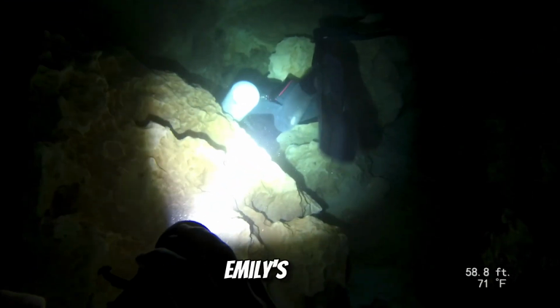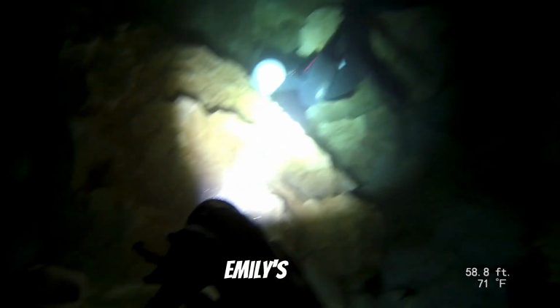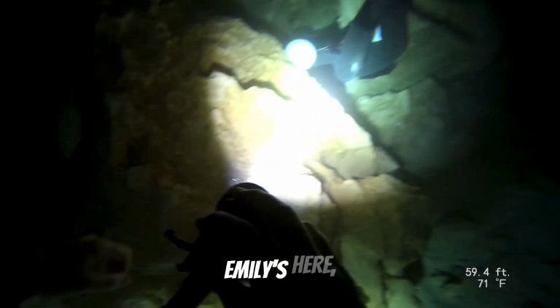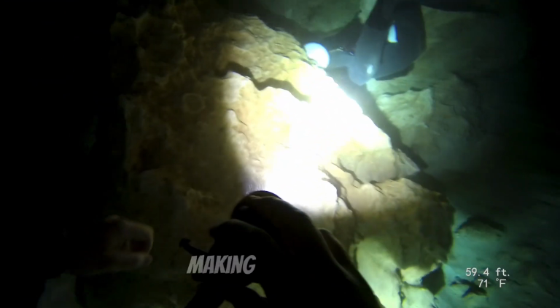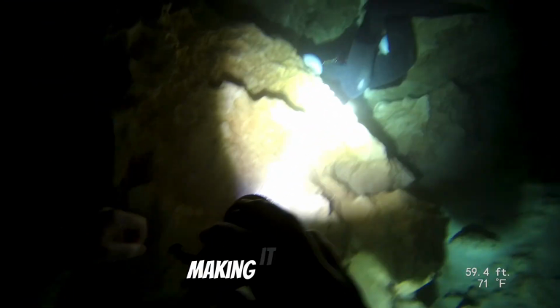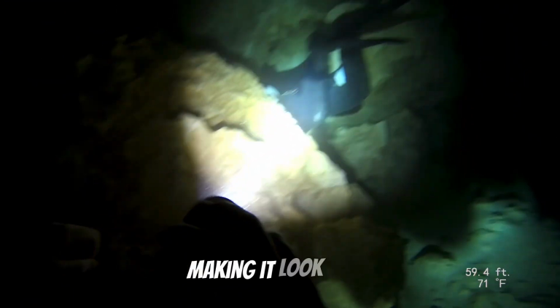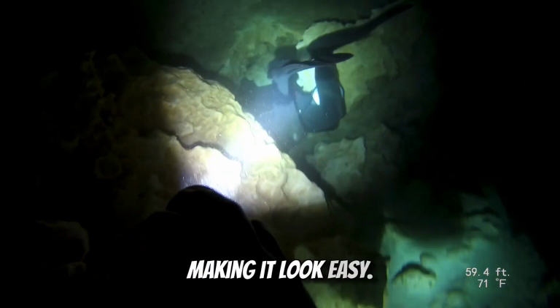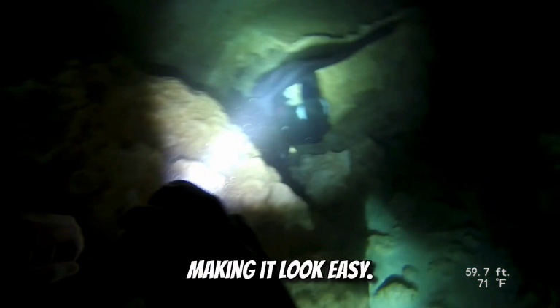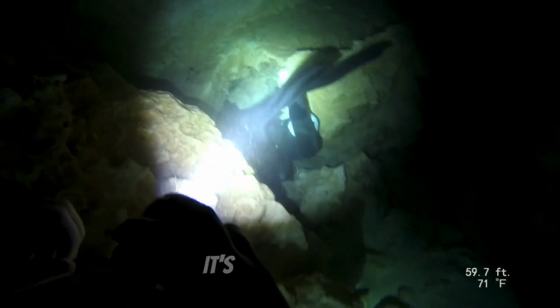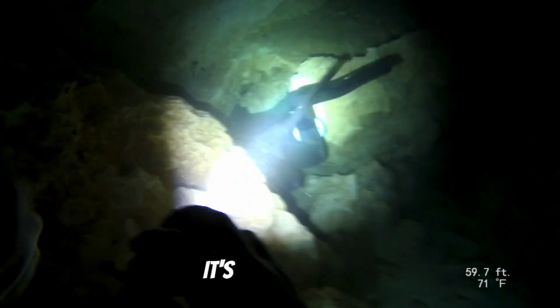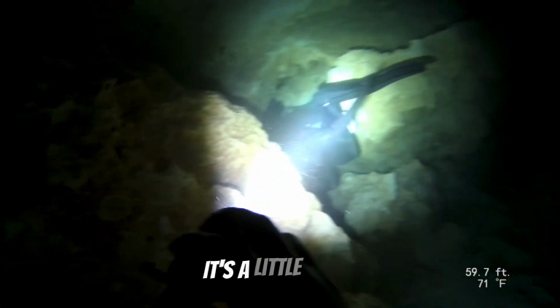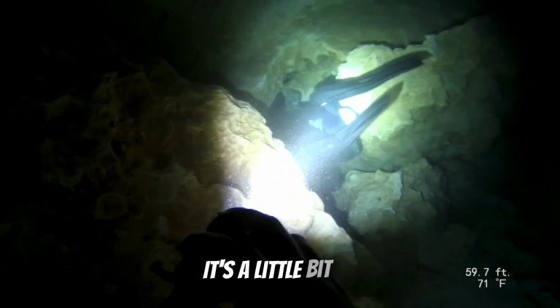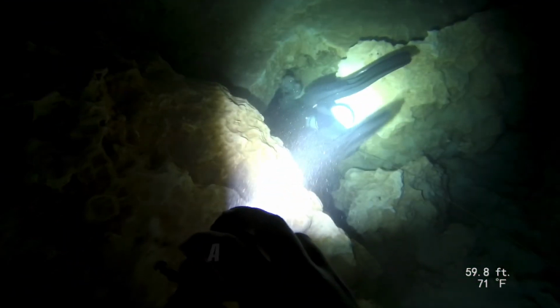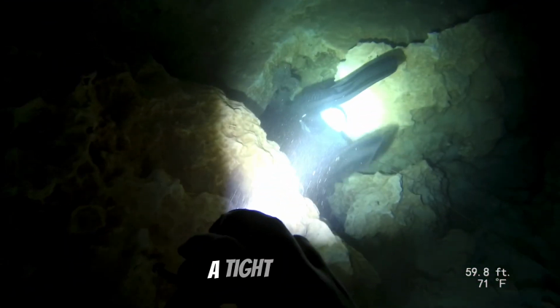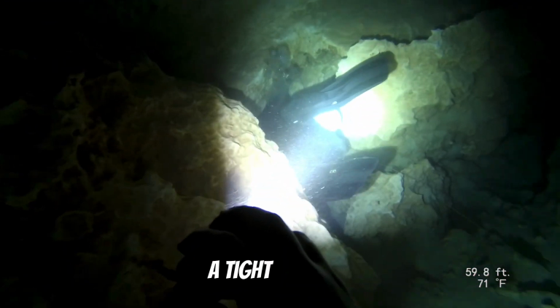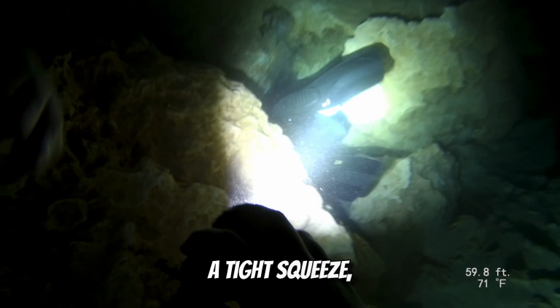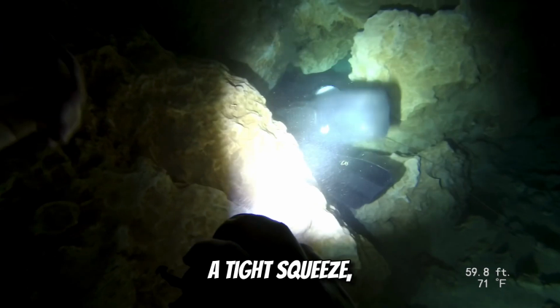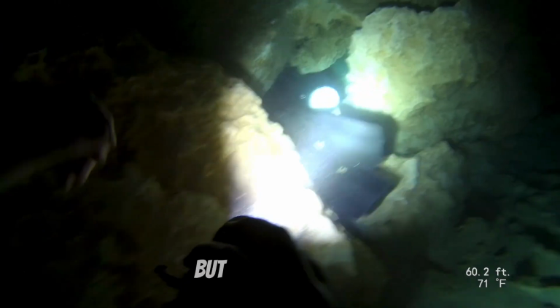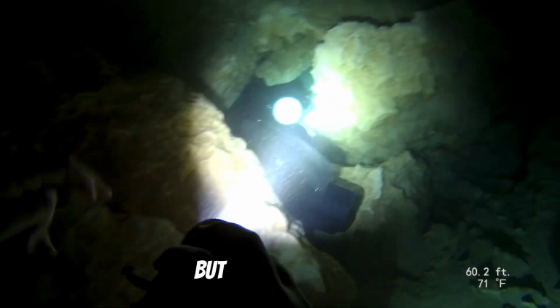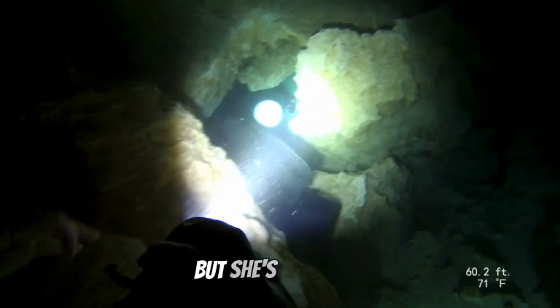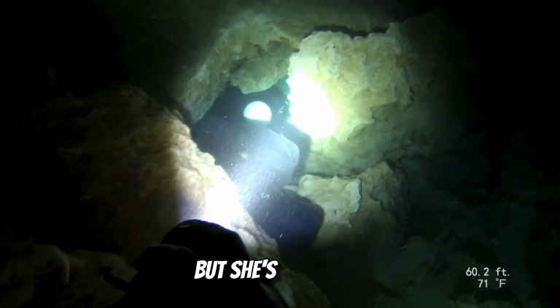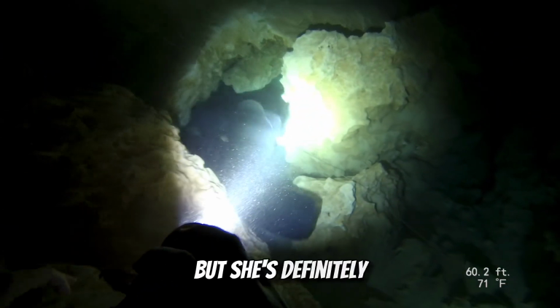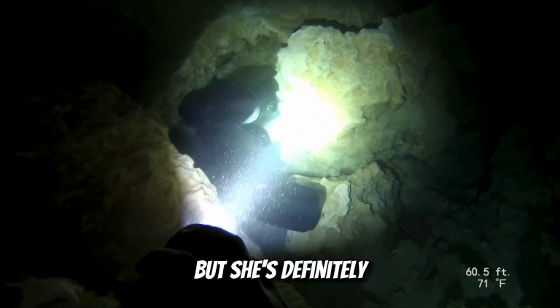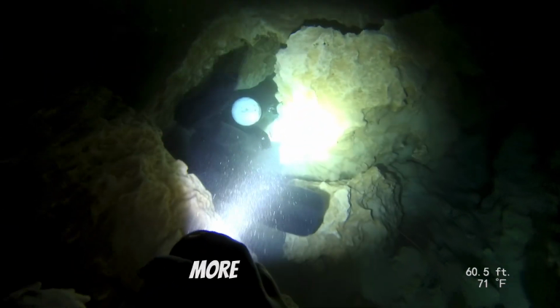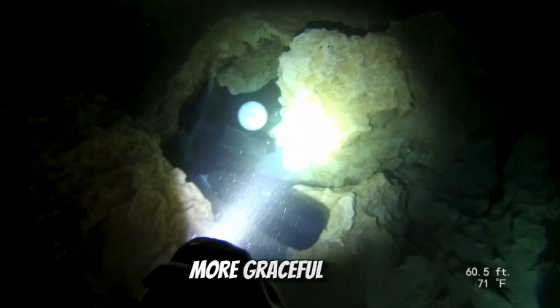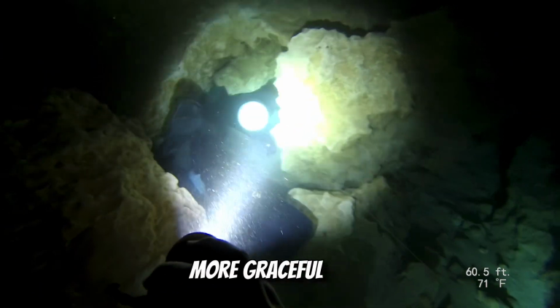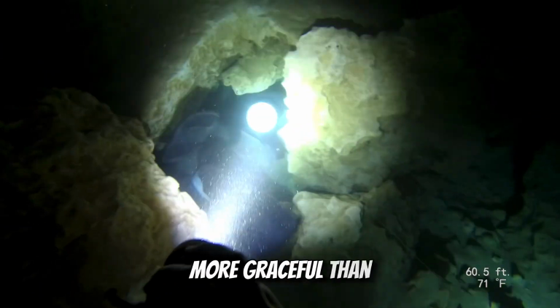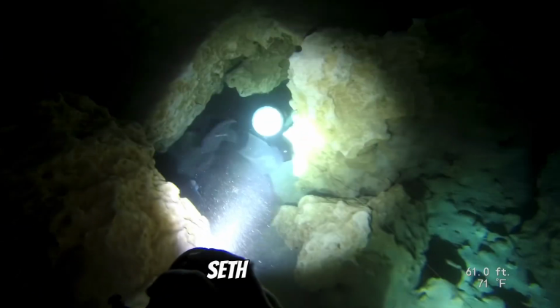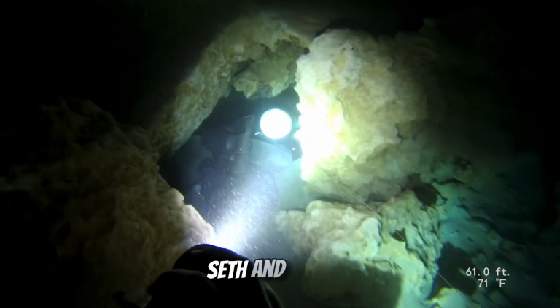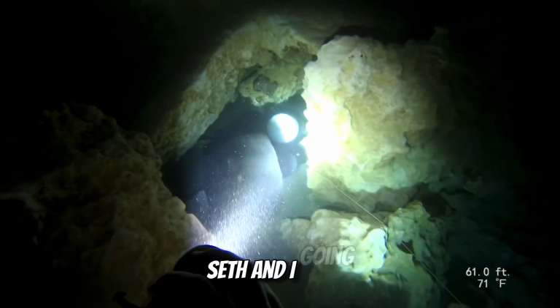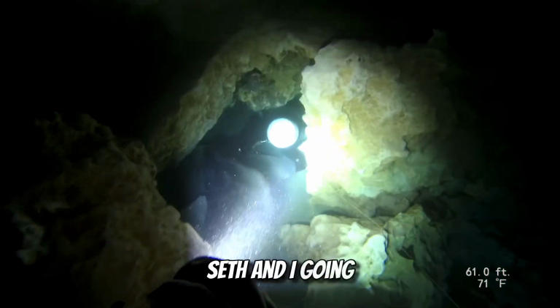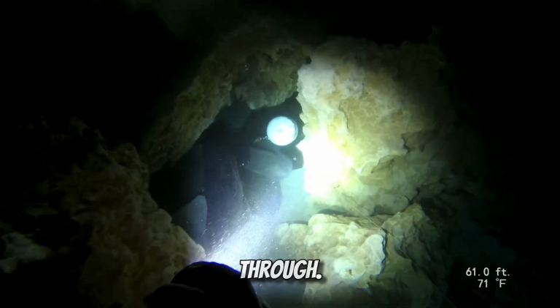Emily's here making it look easy. It's a little bit of a tight squeeze, but she's definitely more graceful than Seth and I going through.